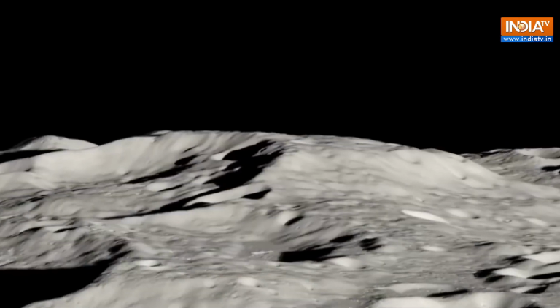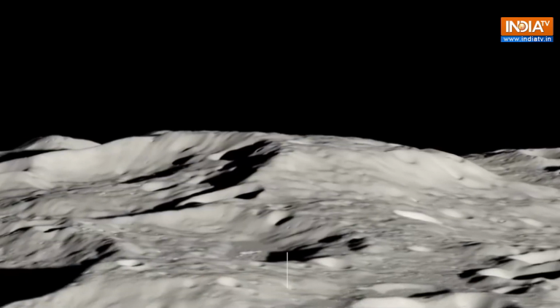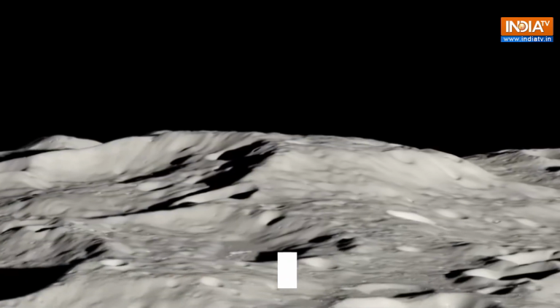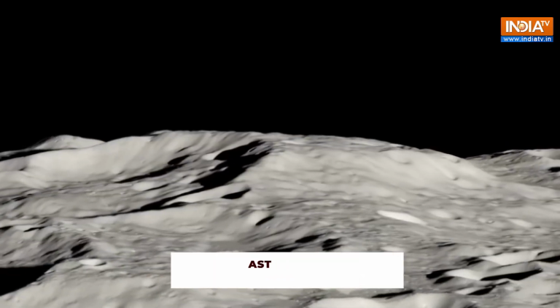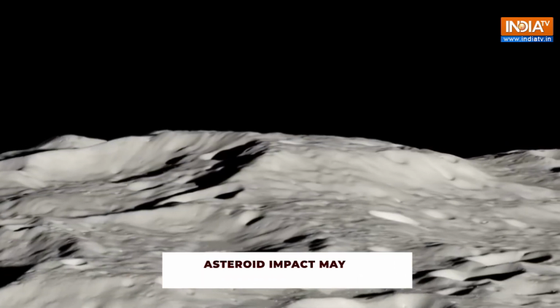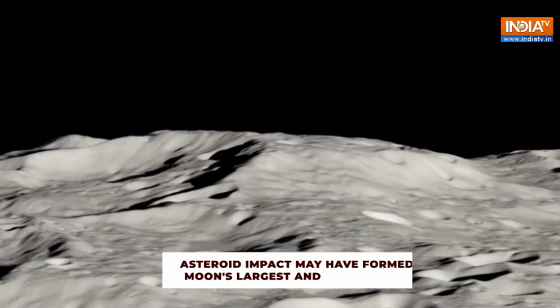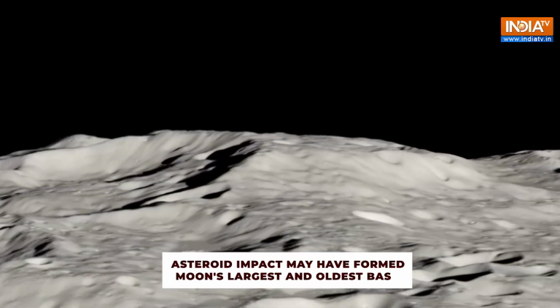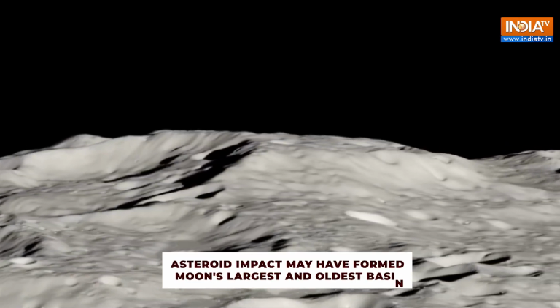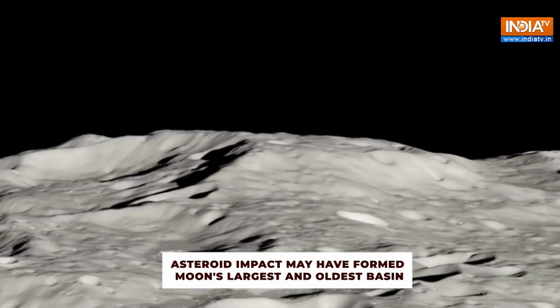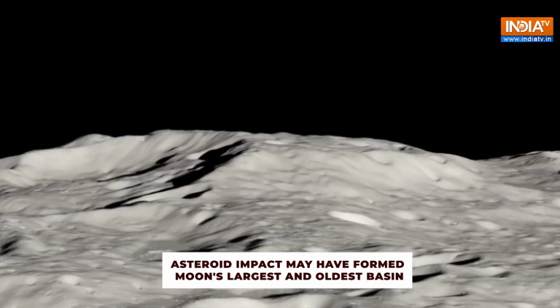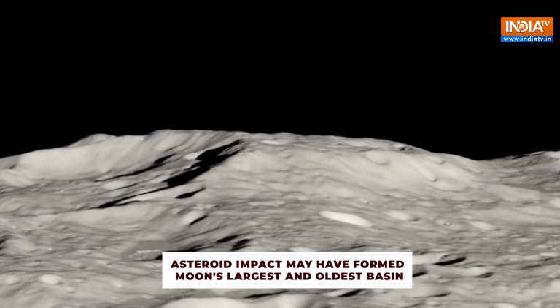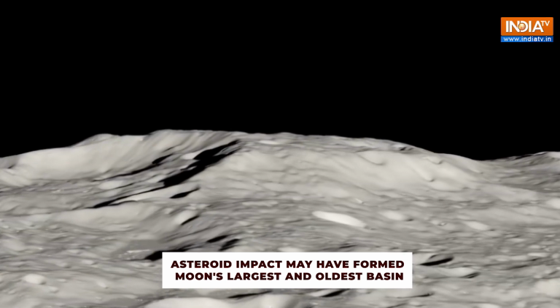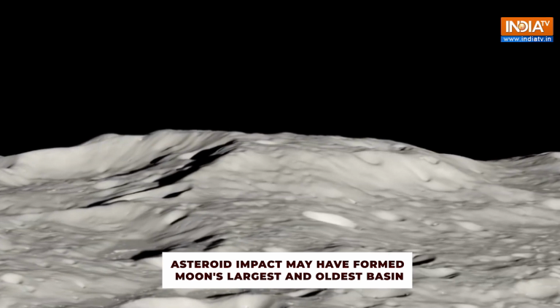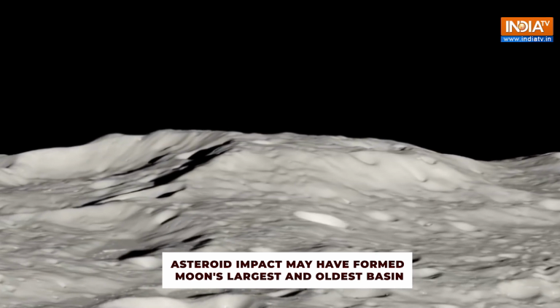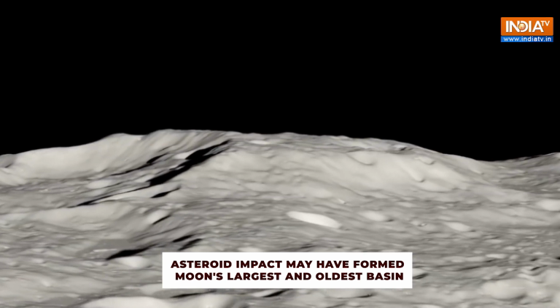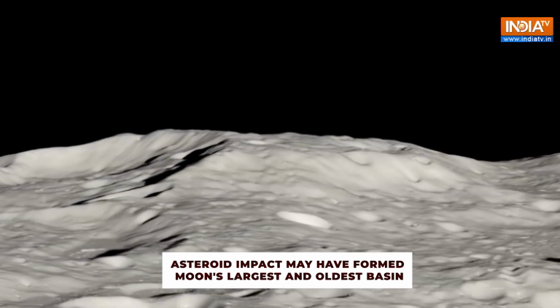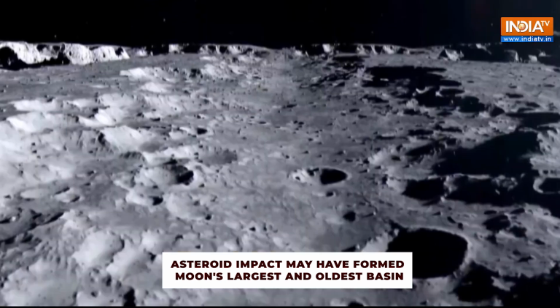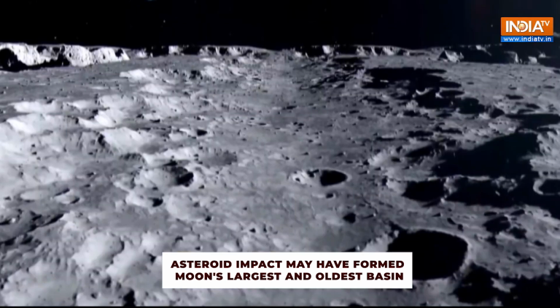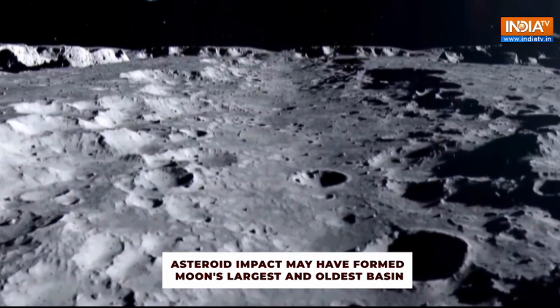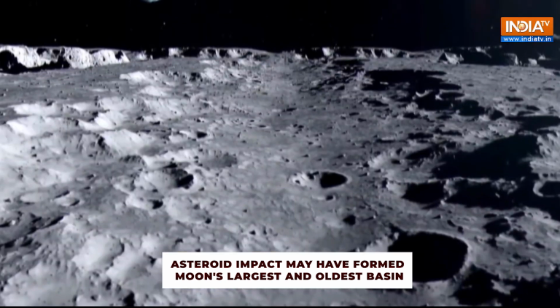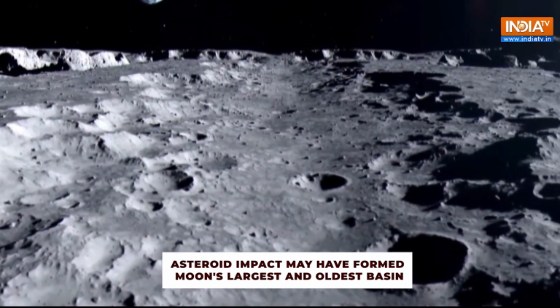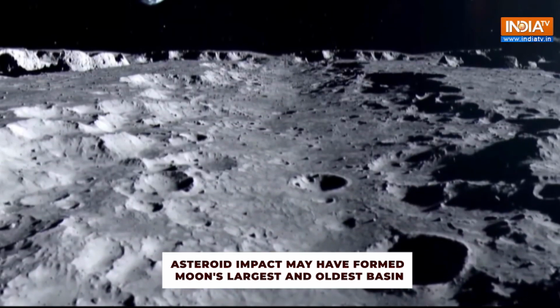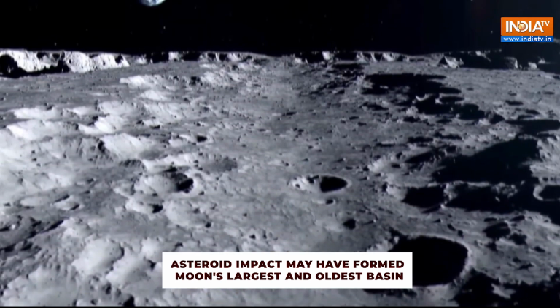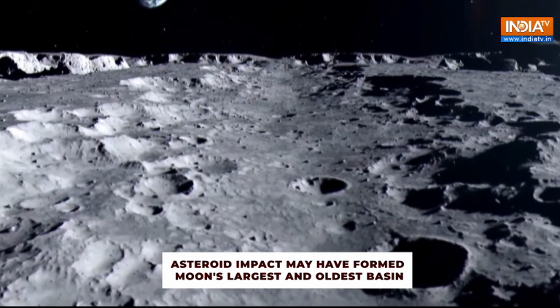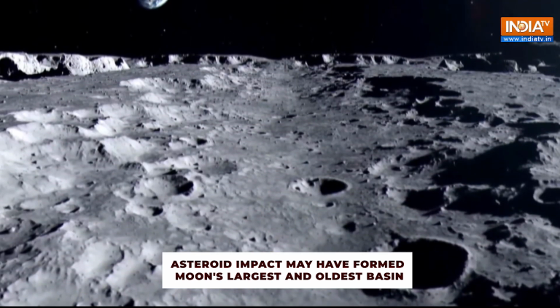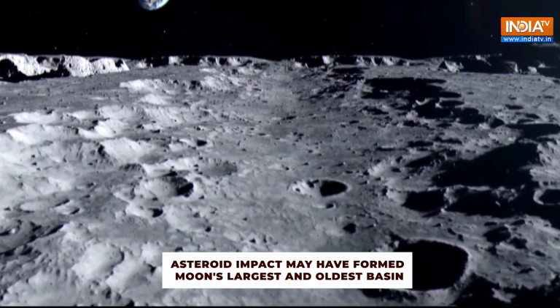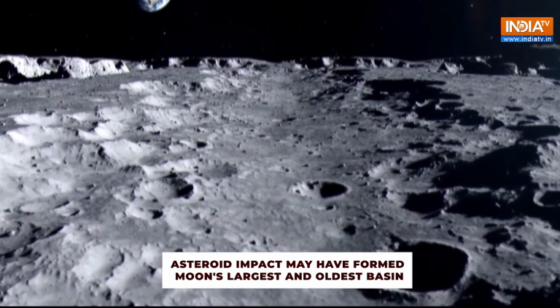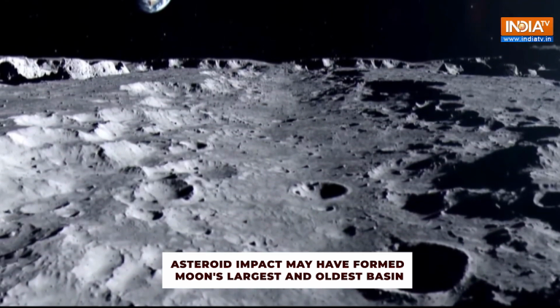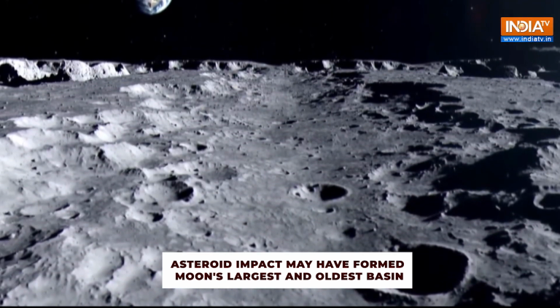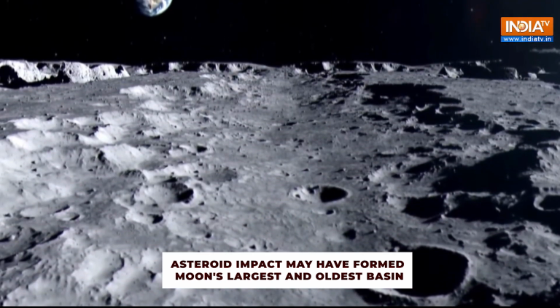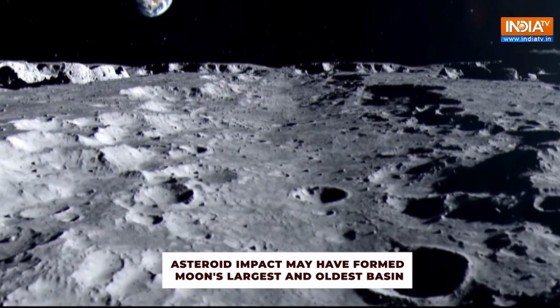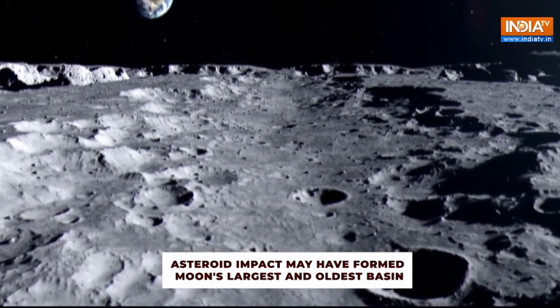Researchers proposed that an asteroid impact could have caused the formation of the largest and oldest basin on the Moon.